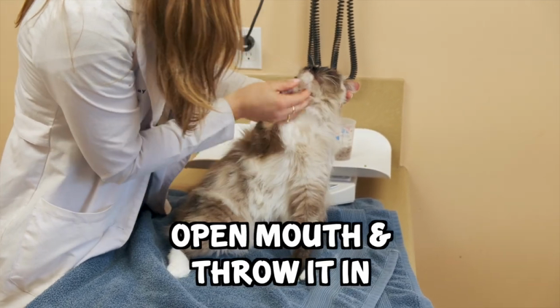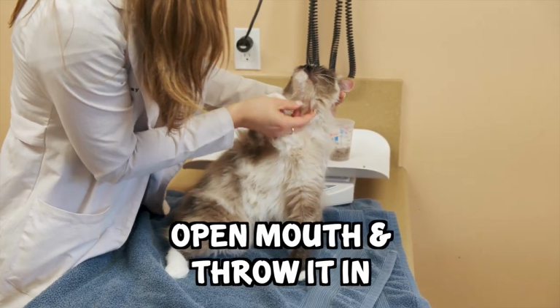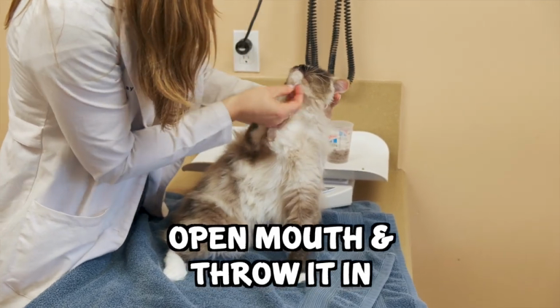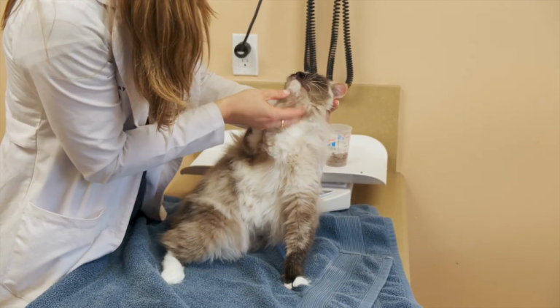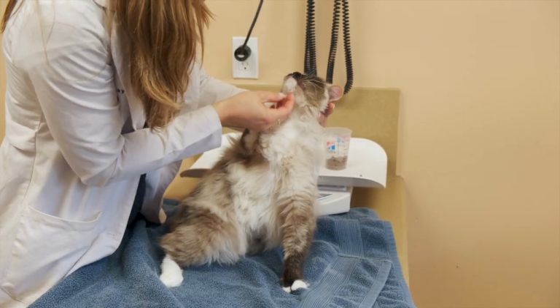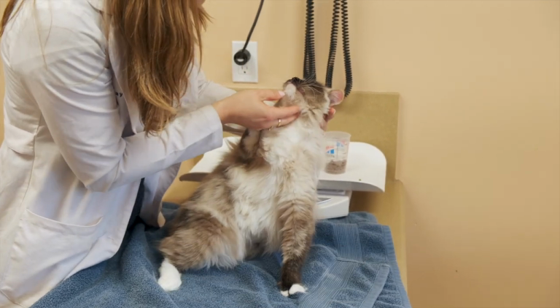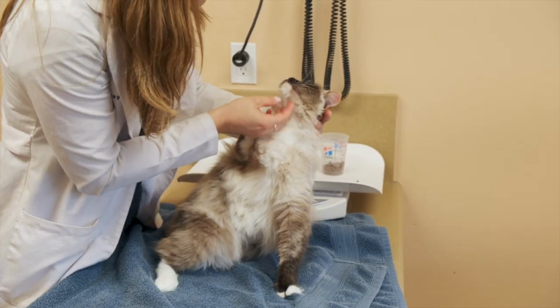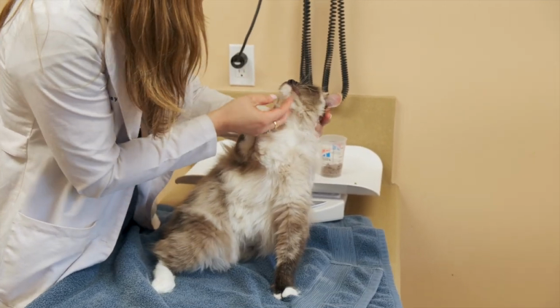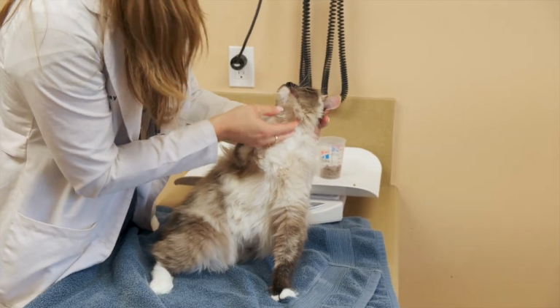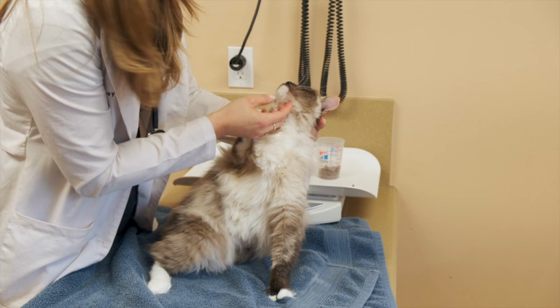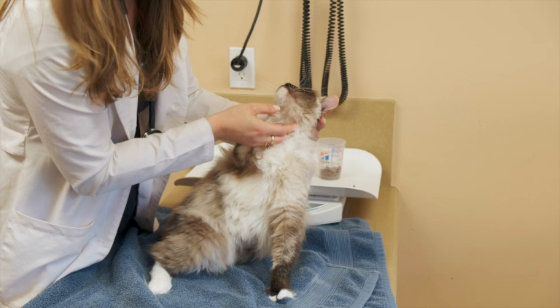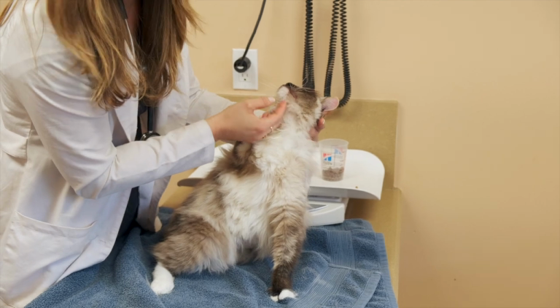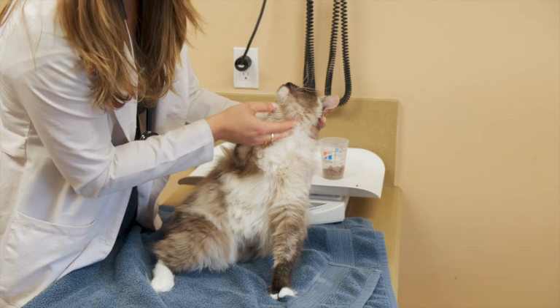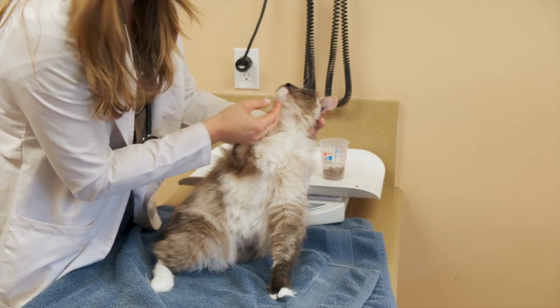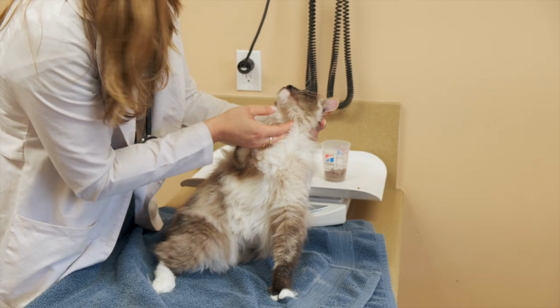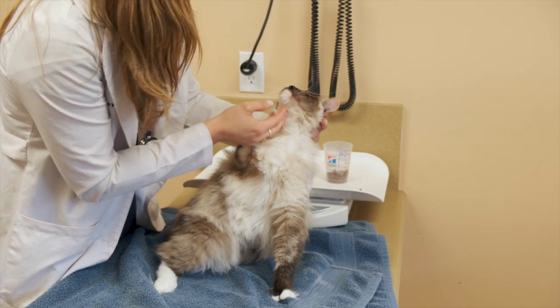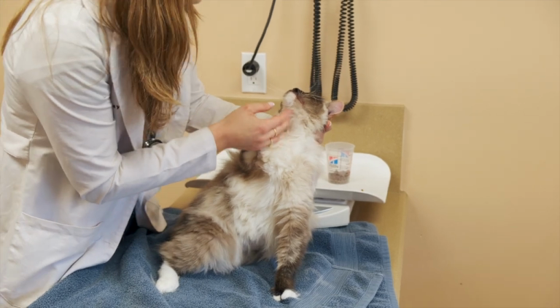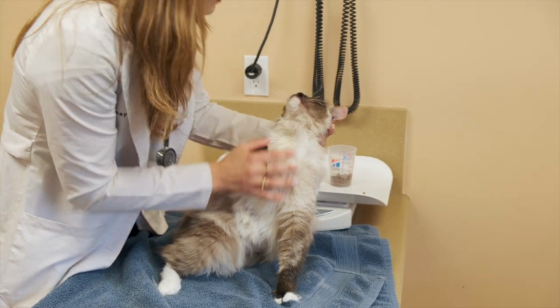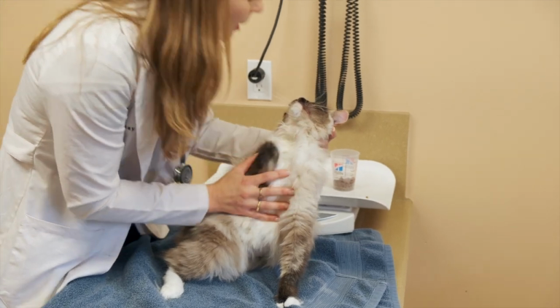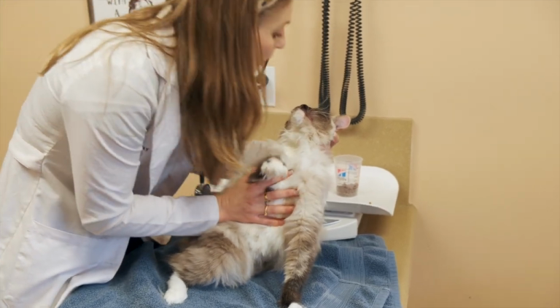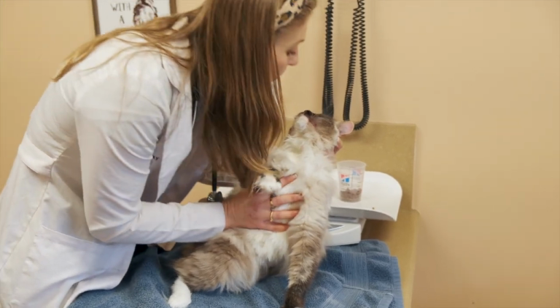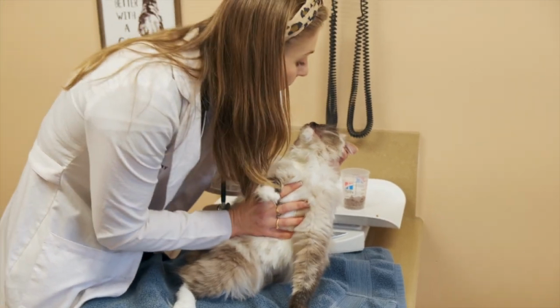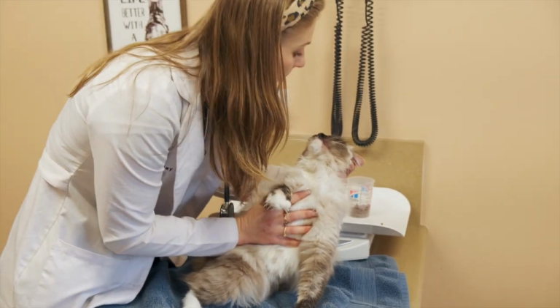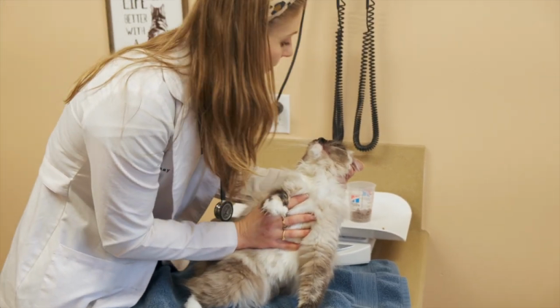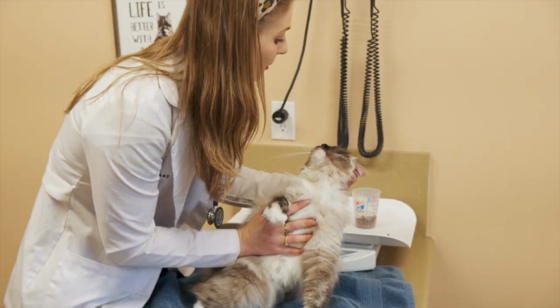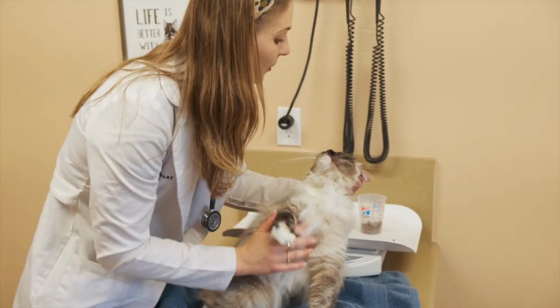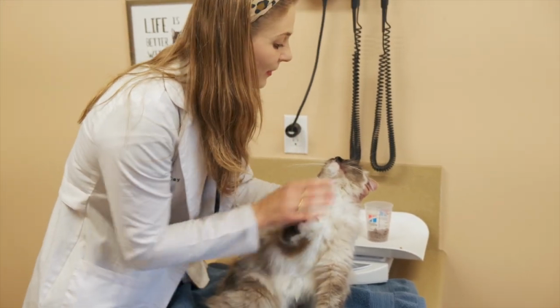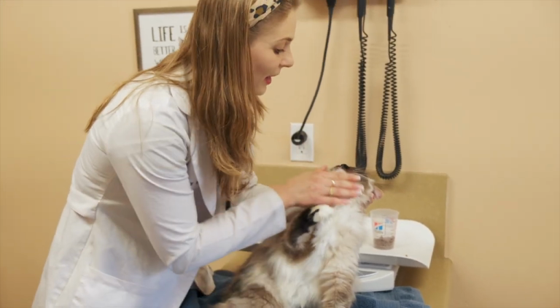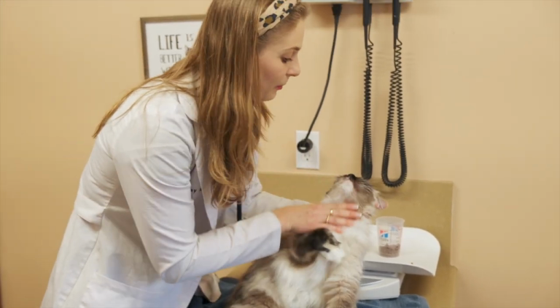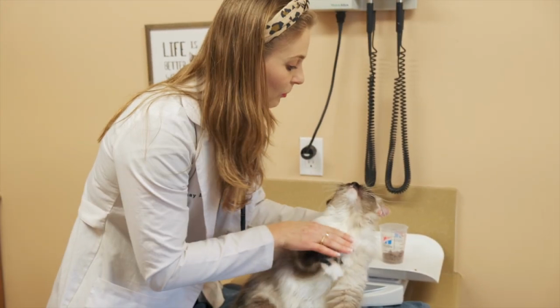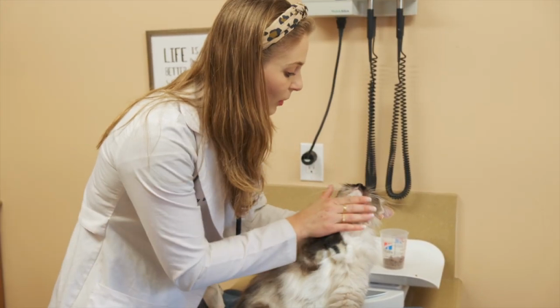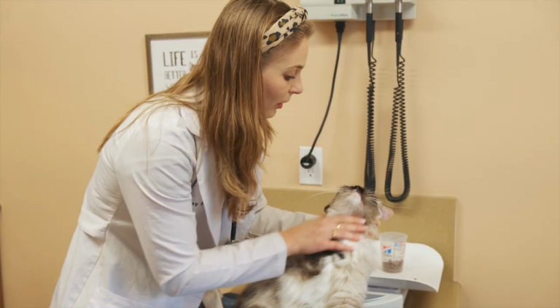And then you kind of rub underneath their chin. Some people even blow in their face — they blow in and that helps them swallow.